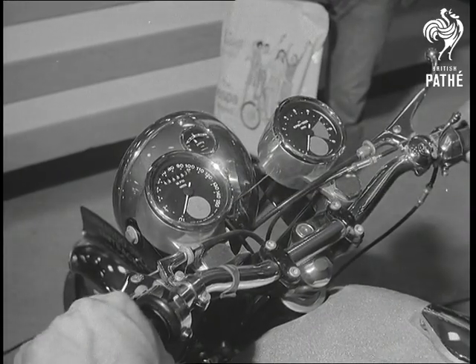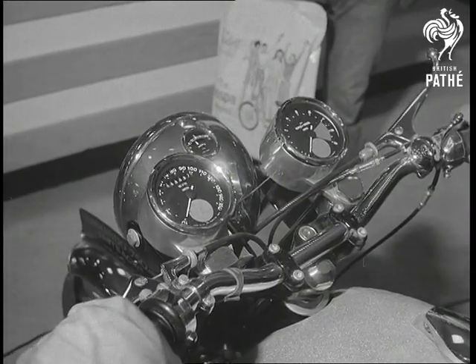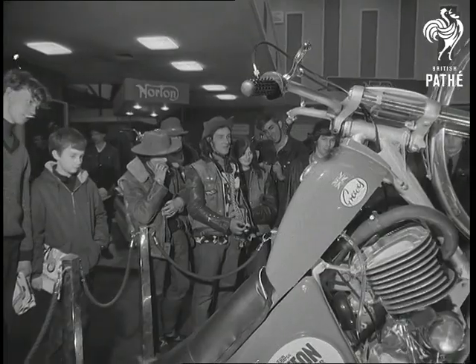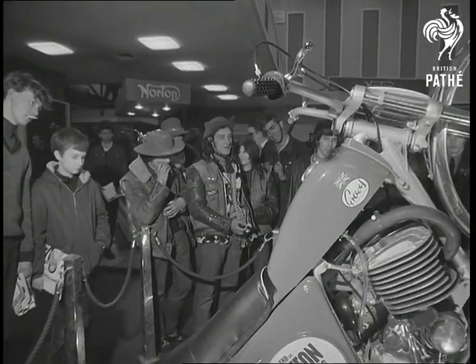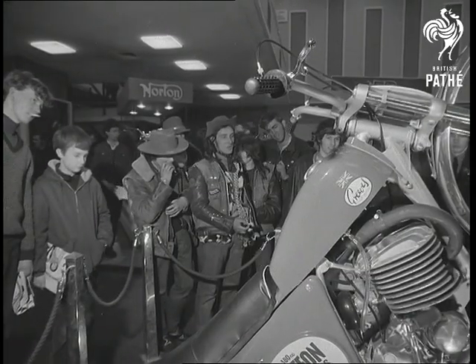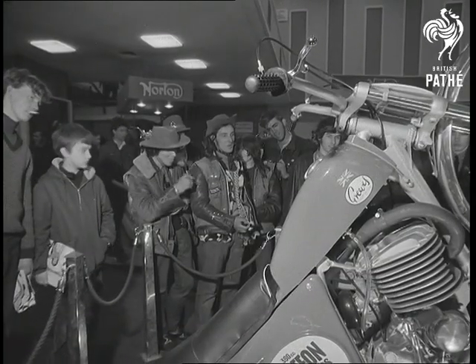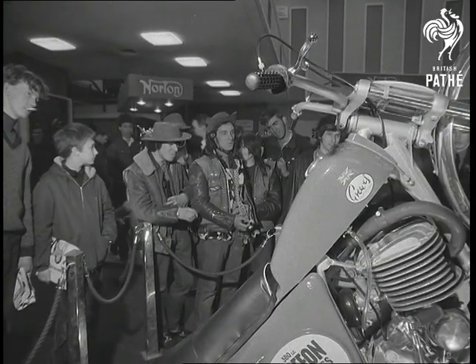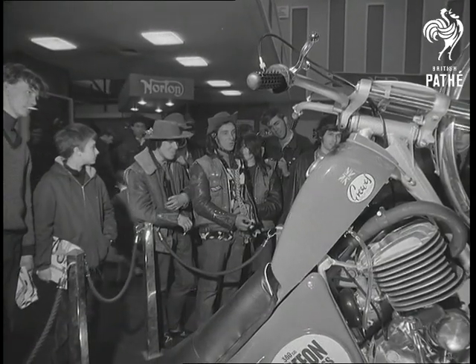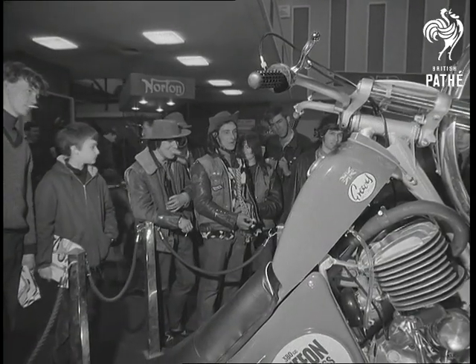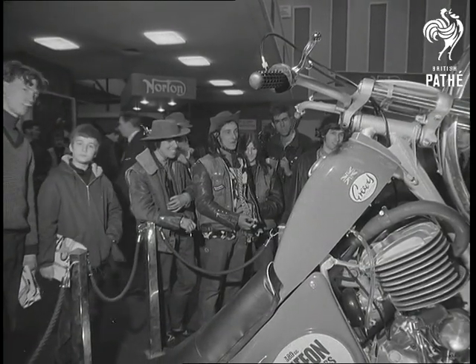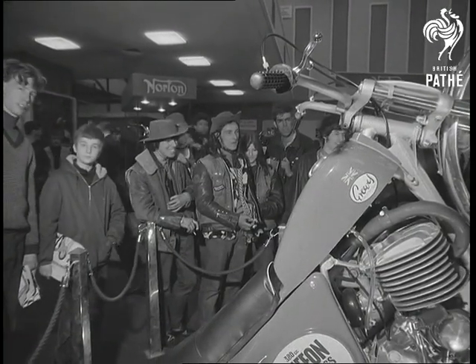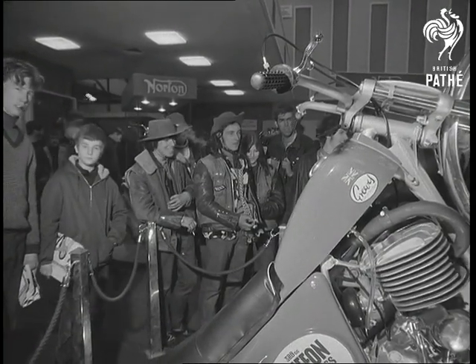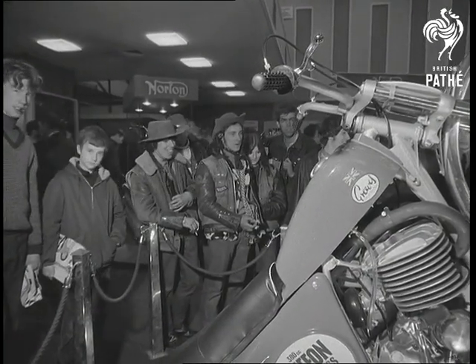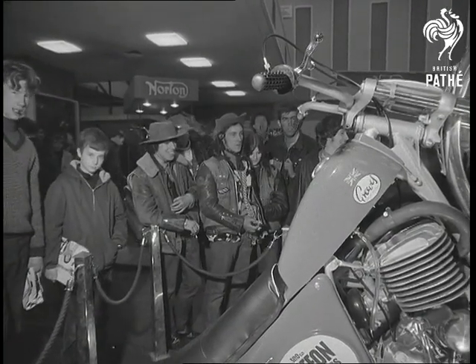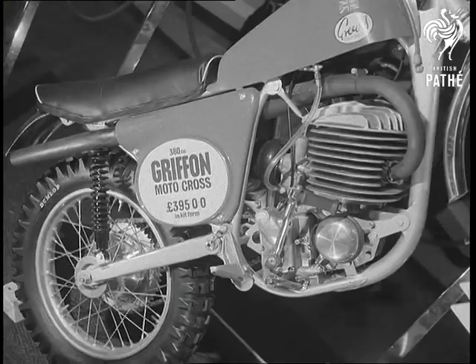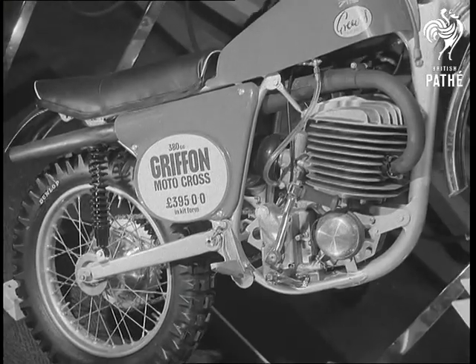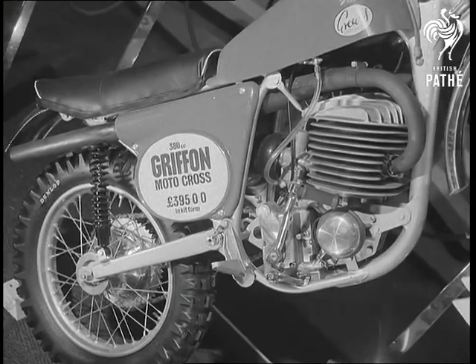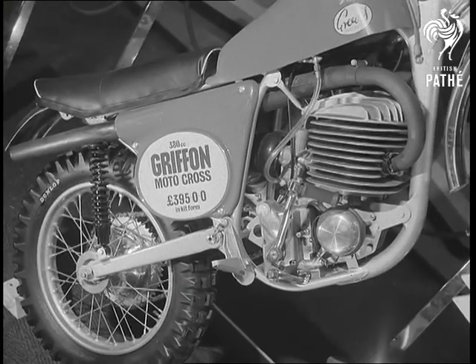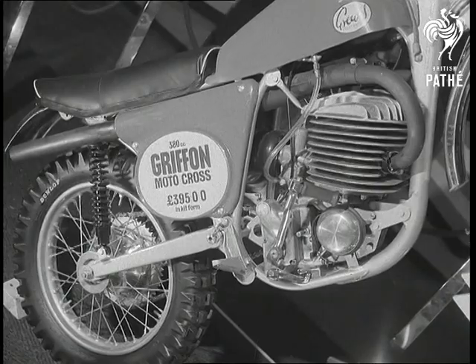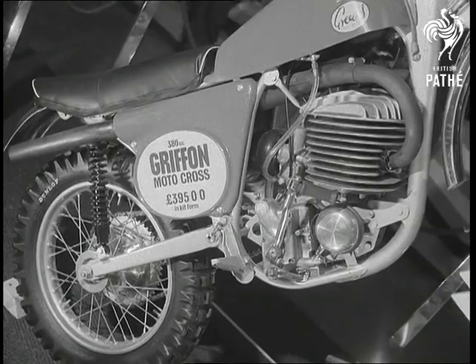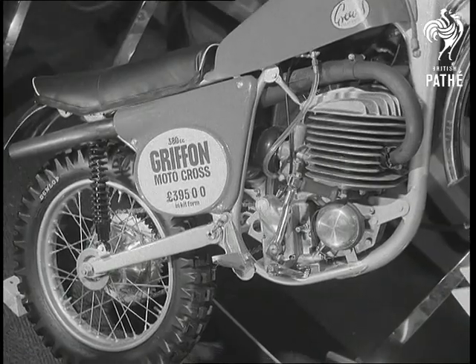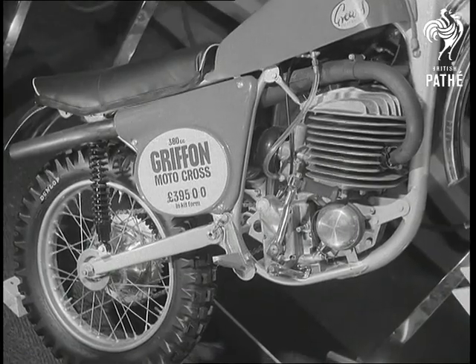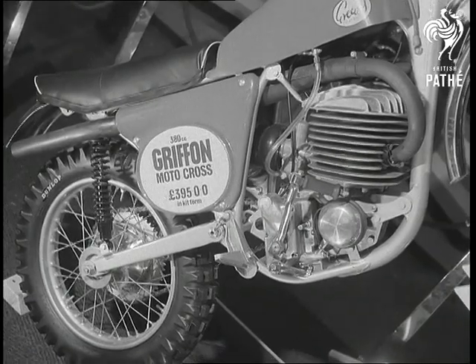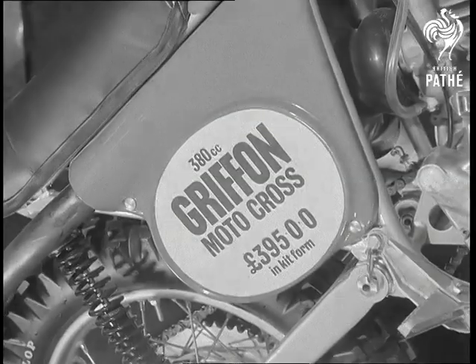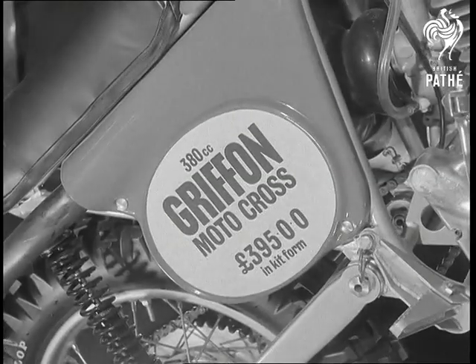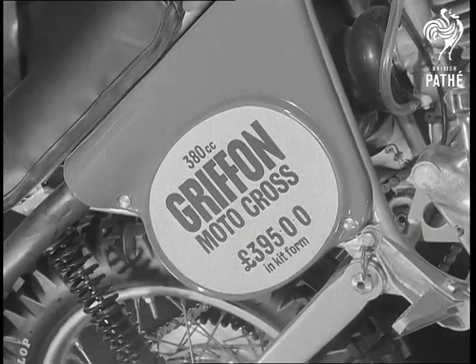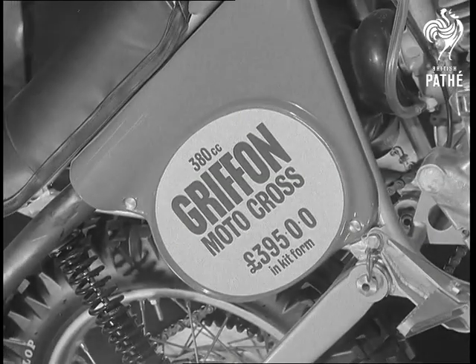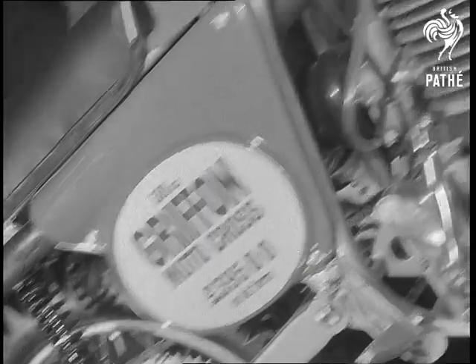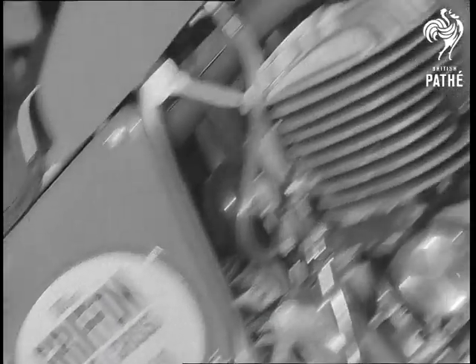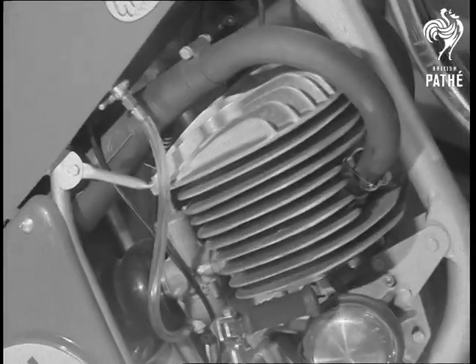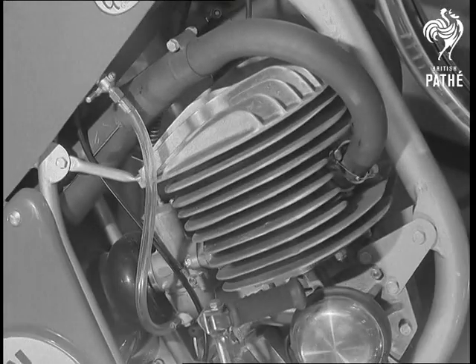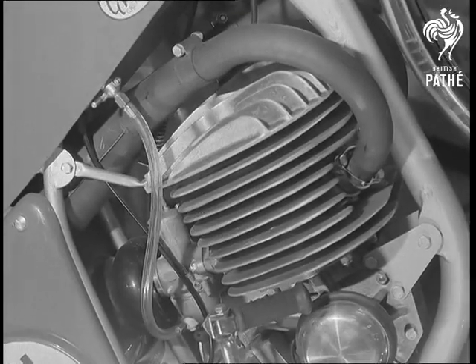For the more robust, there's the Greaves Scramble machine. It comes at 395 pounds in kit form and attracted a lot of attention.